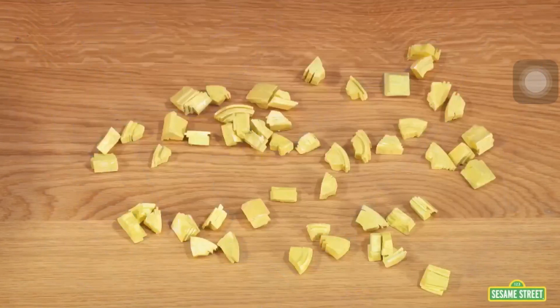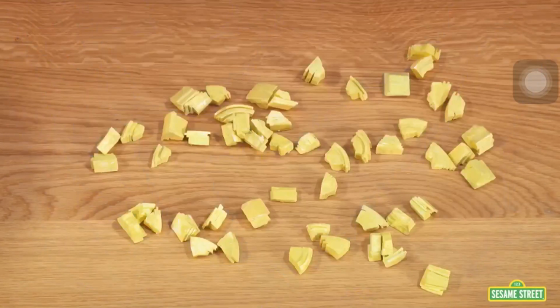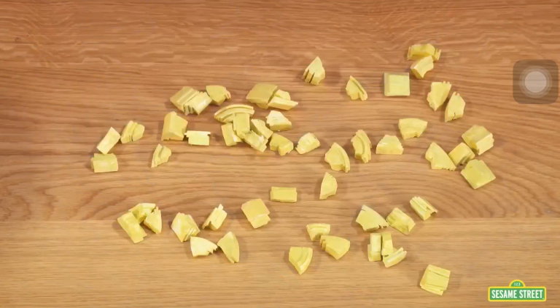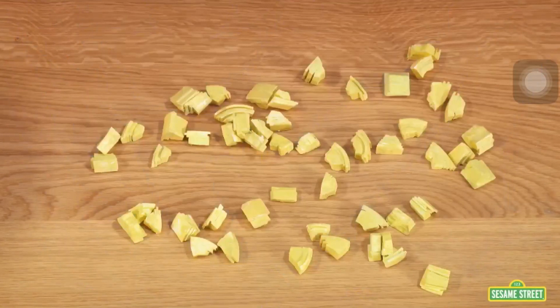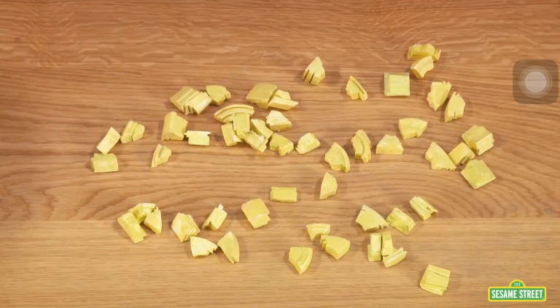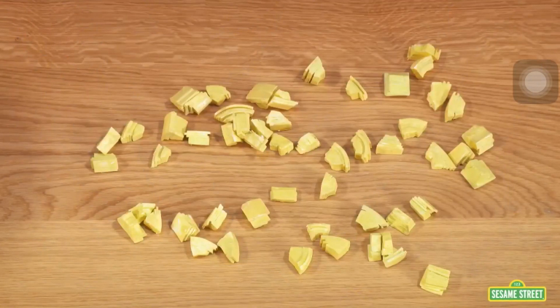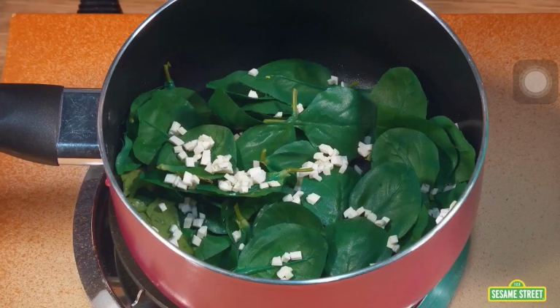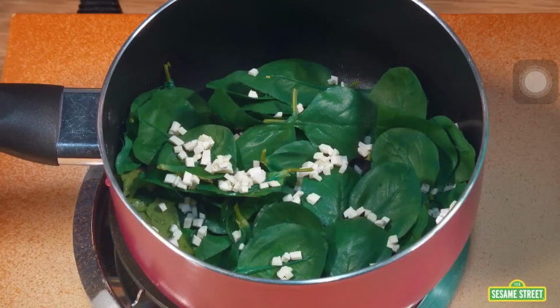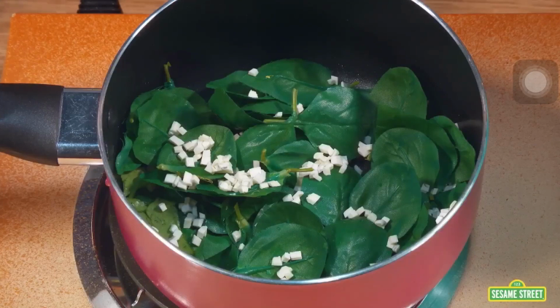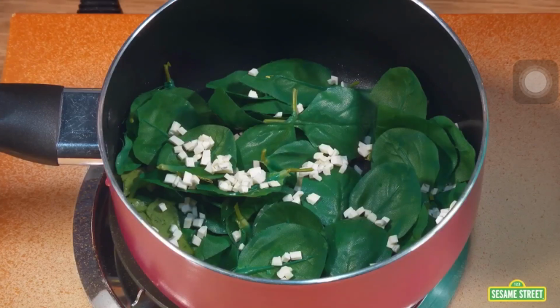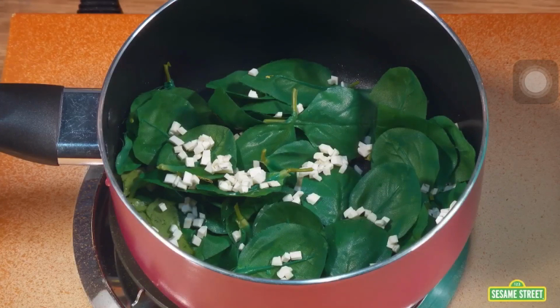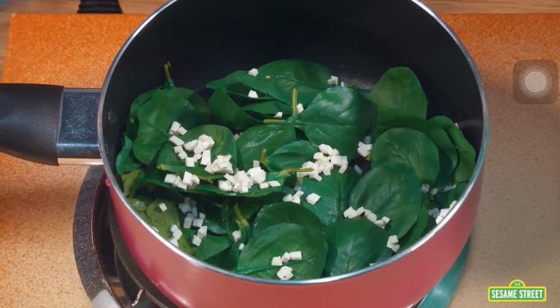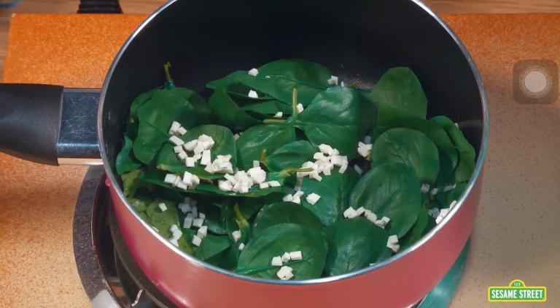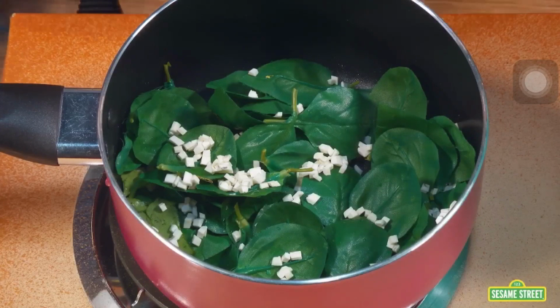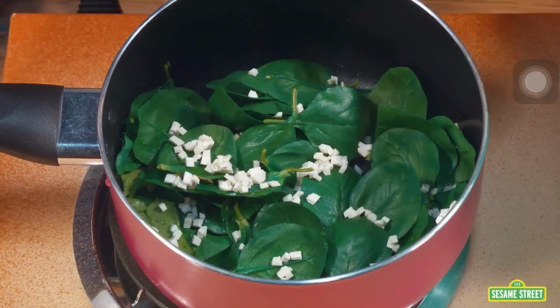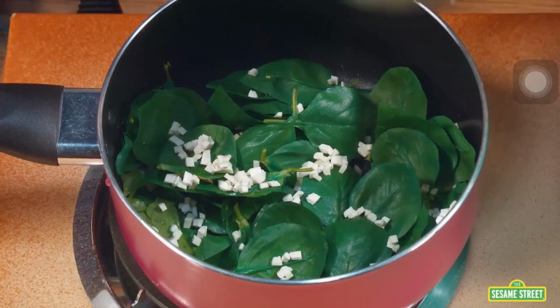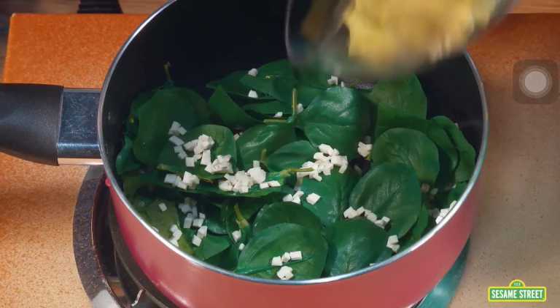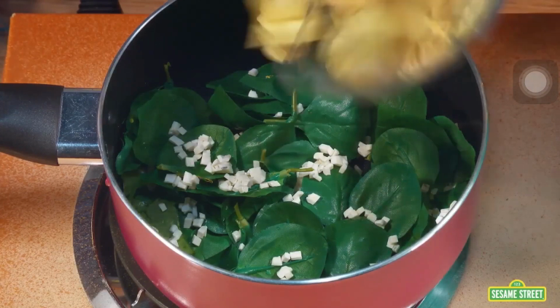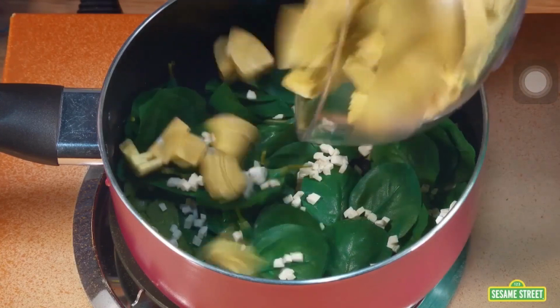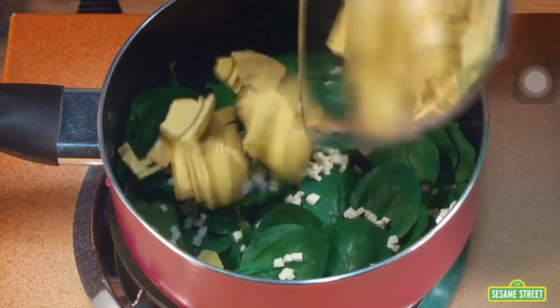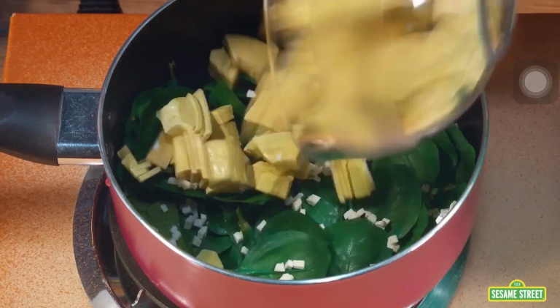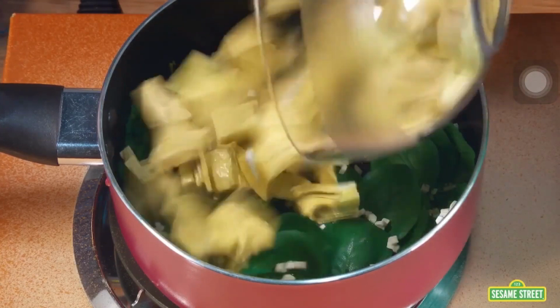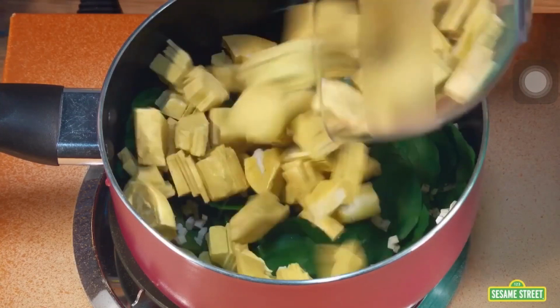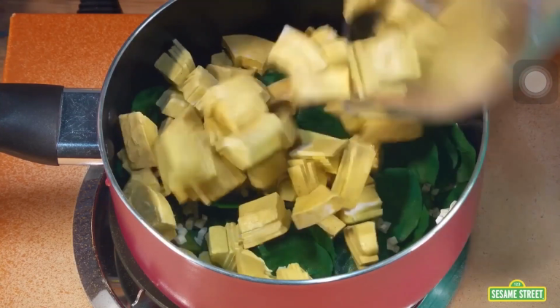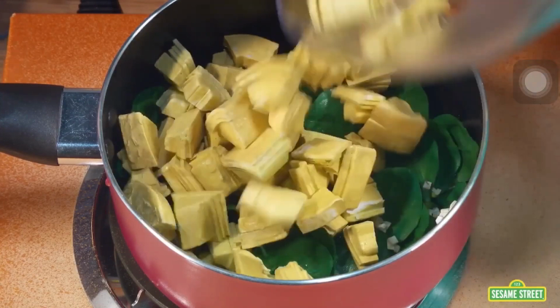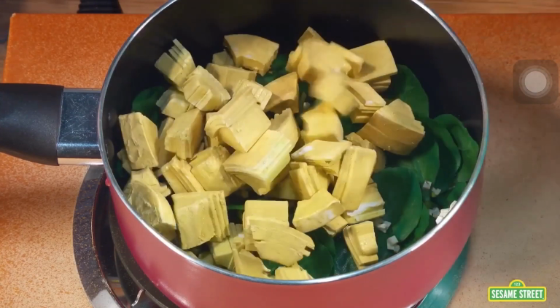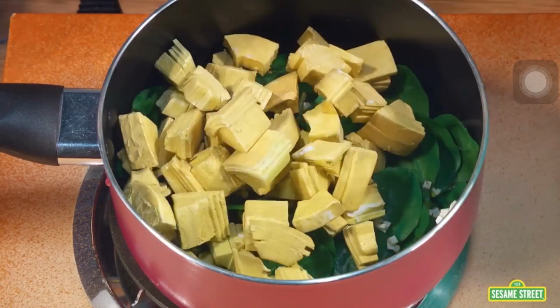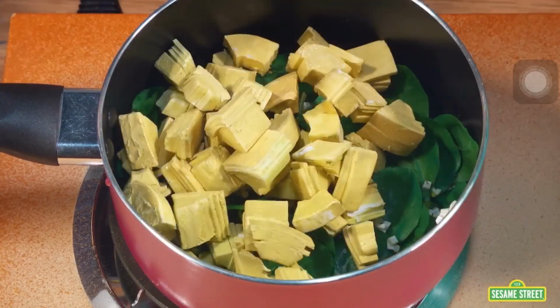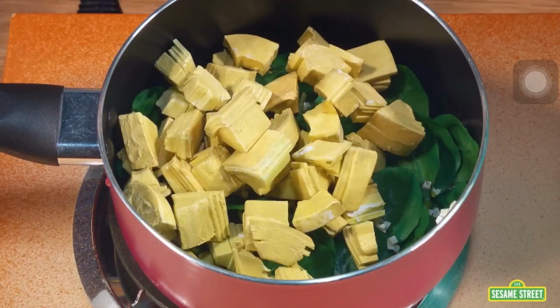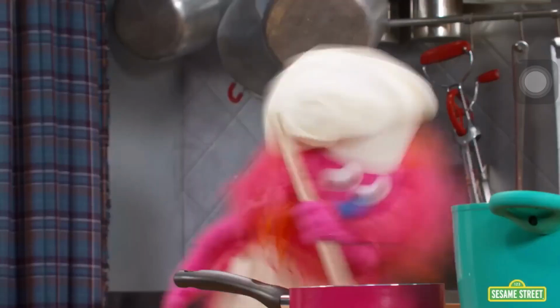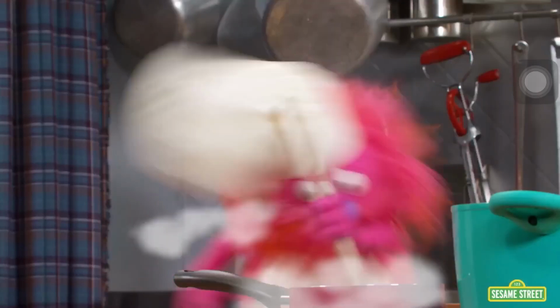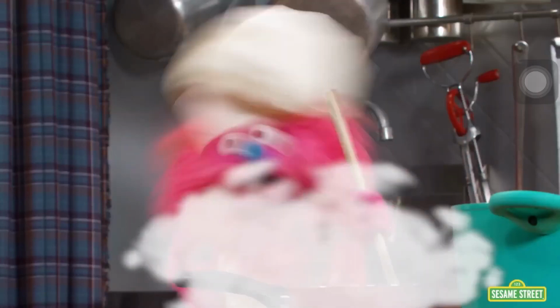Then we put them in with the olive oil and spinach. And stir.